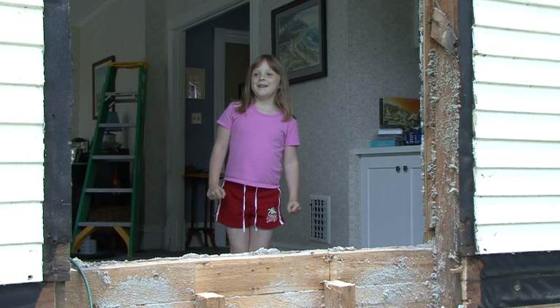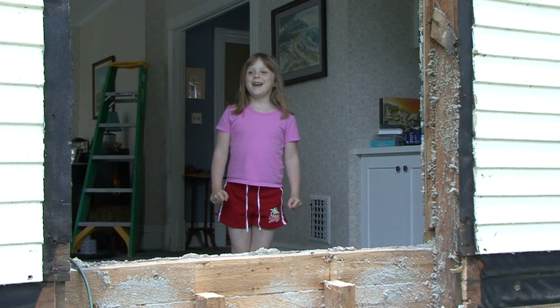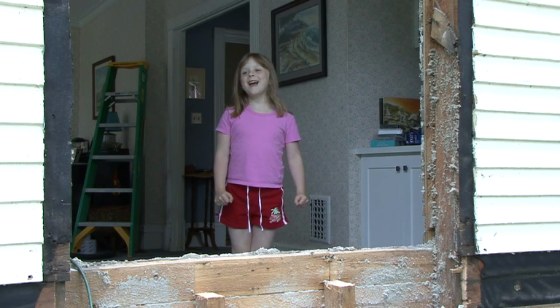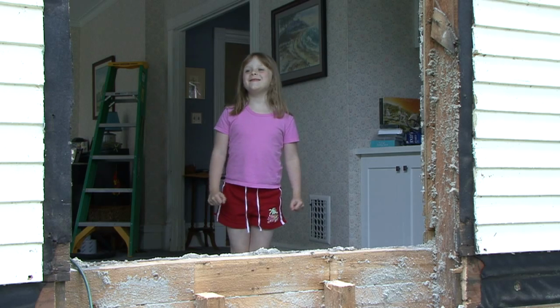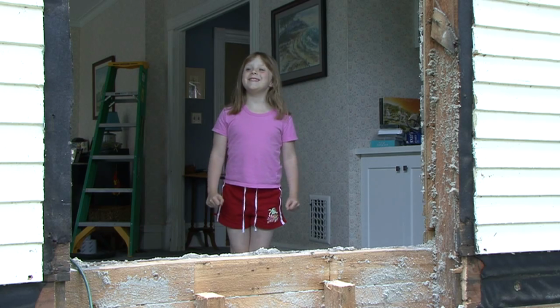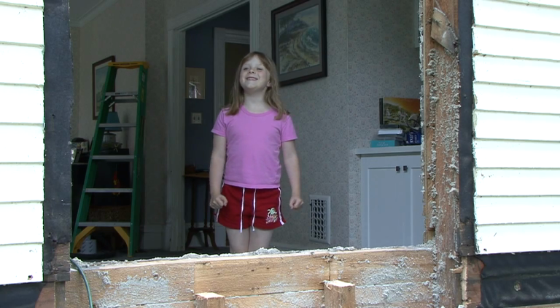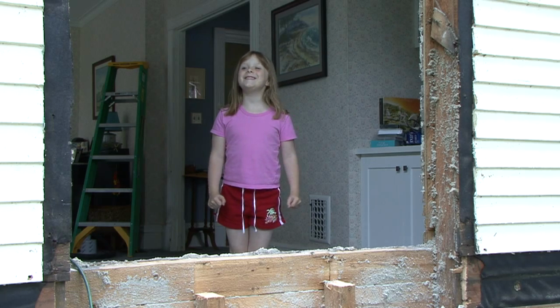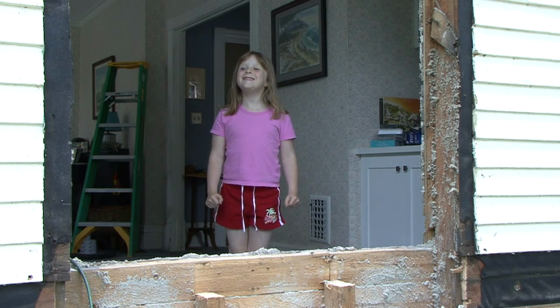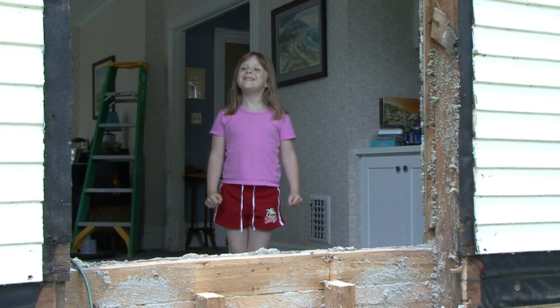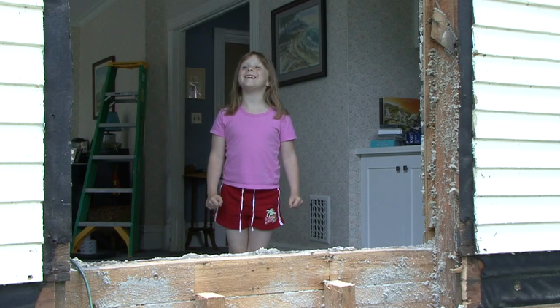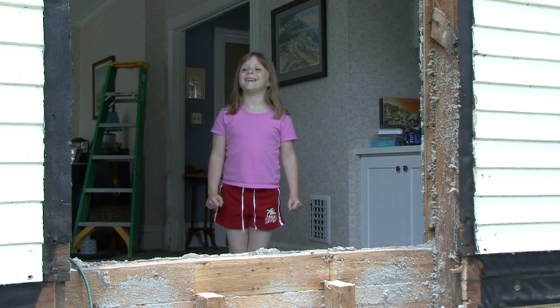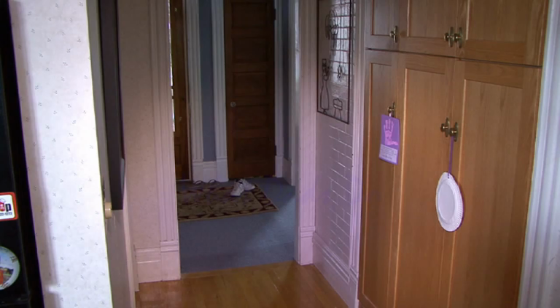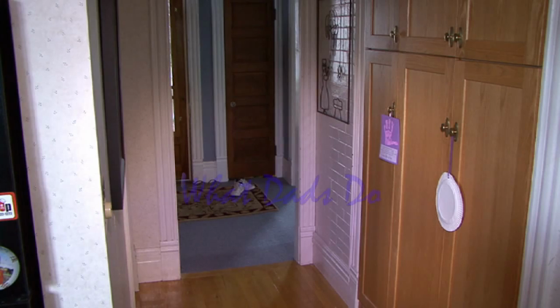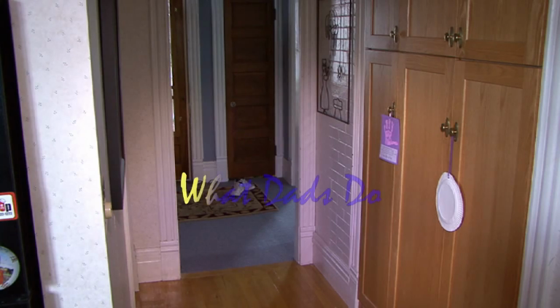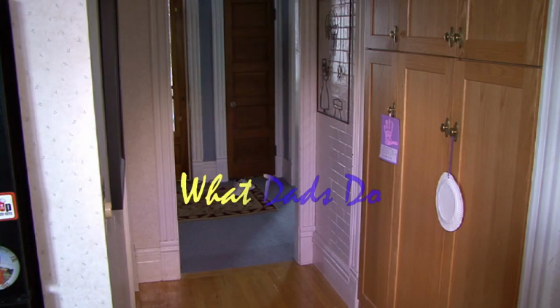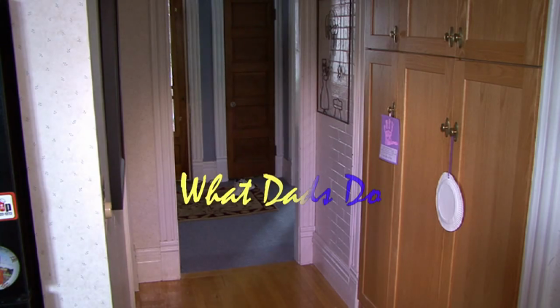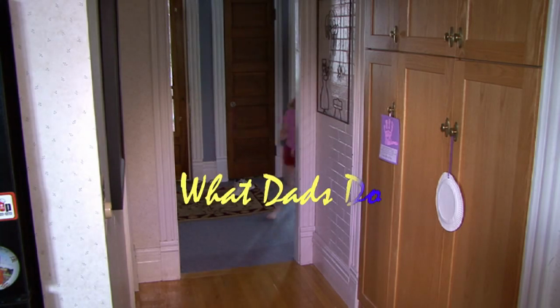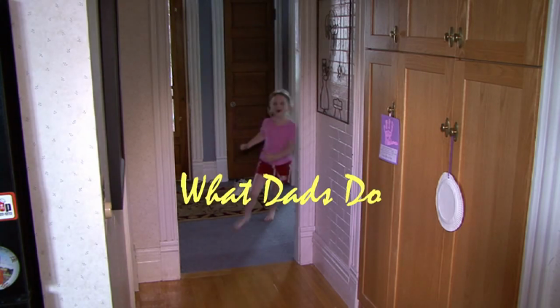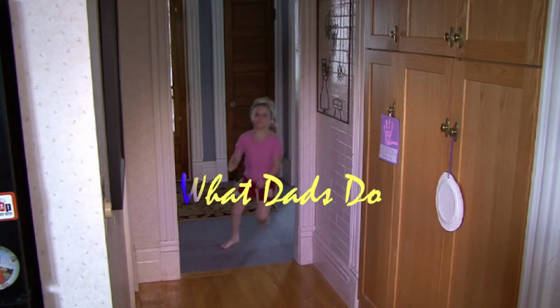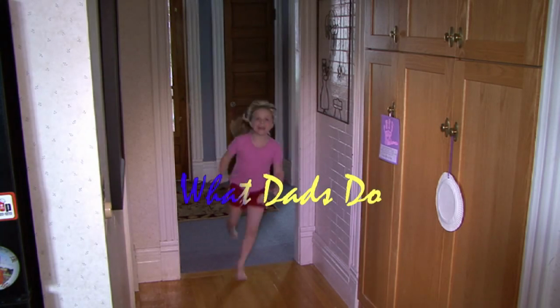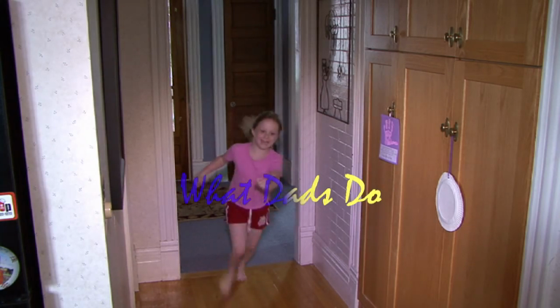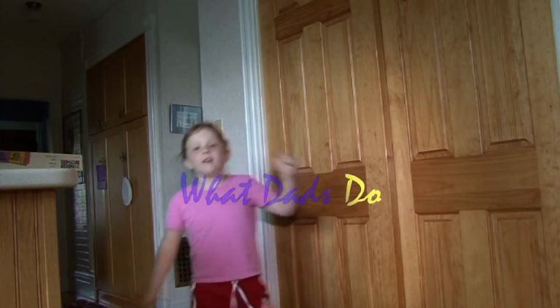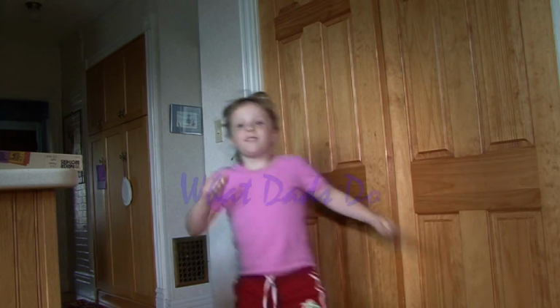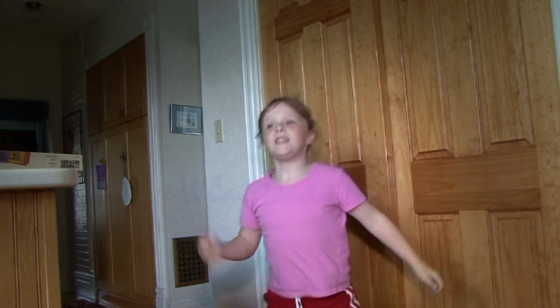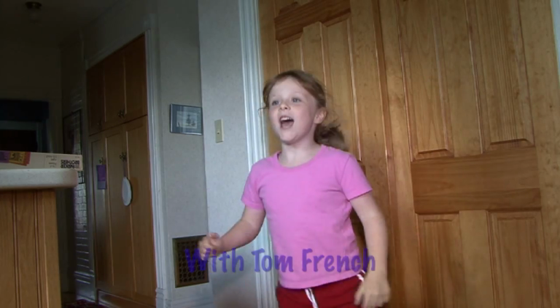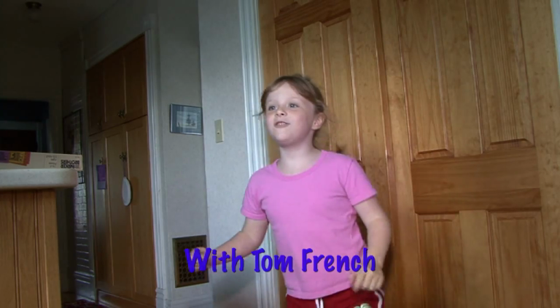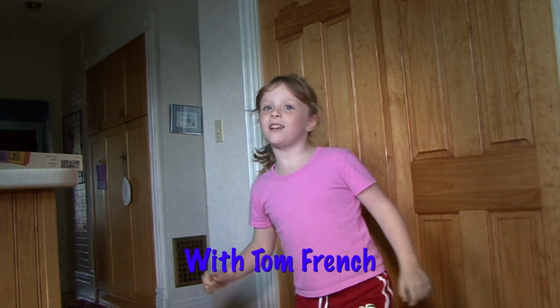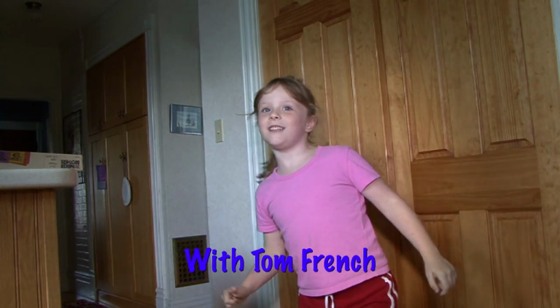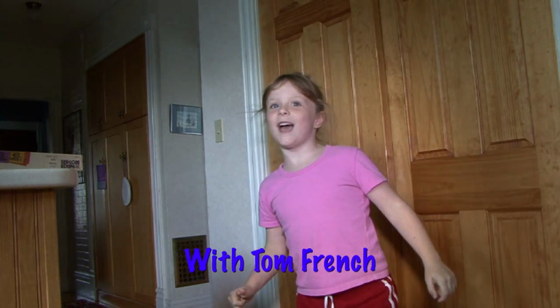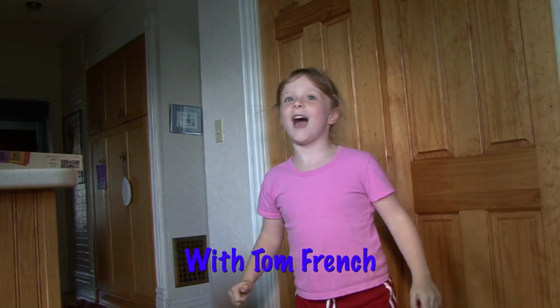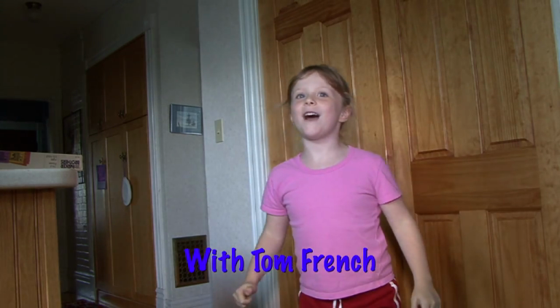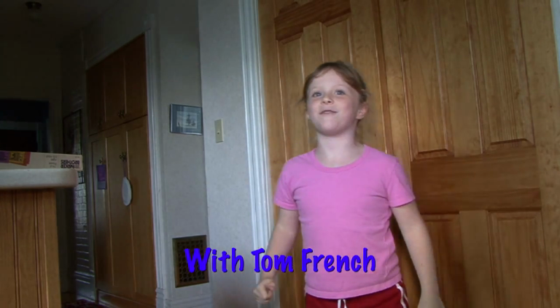Dad, what are you doing? Mommy! Mommy! Dad's wrecking the house!